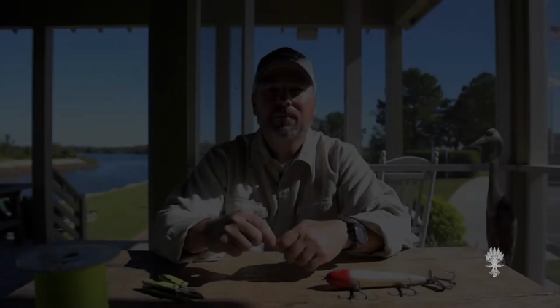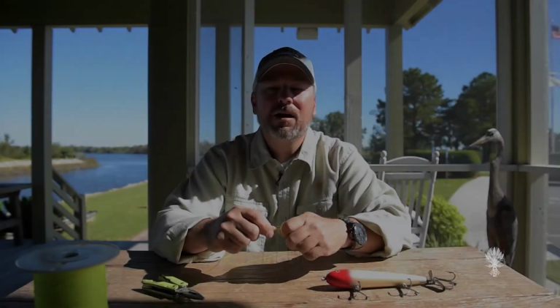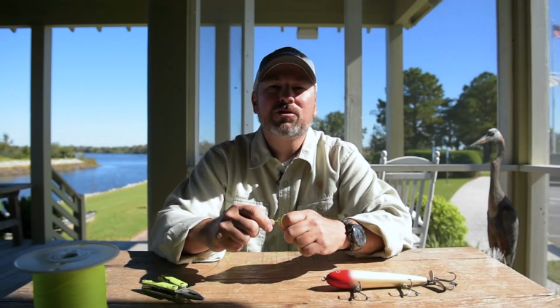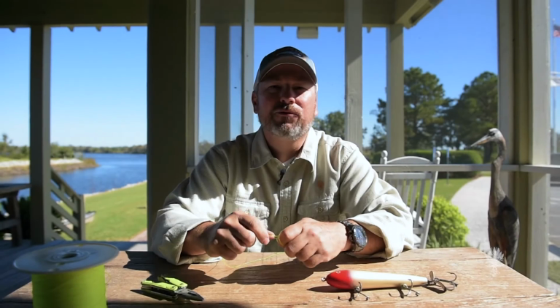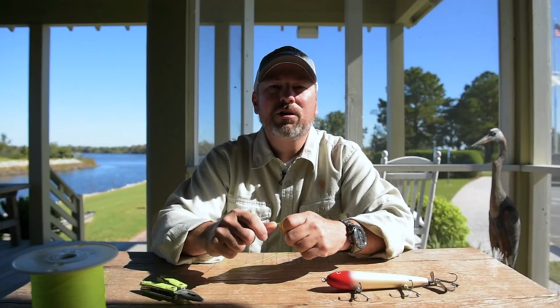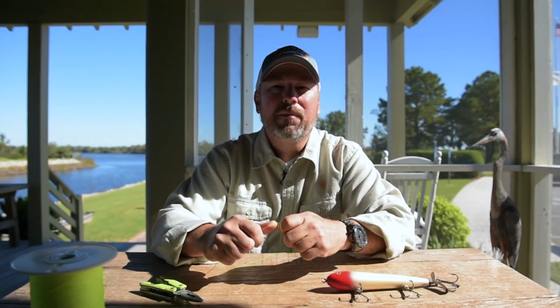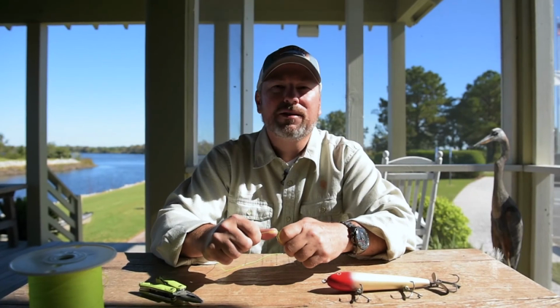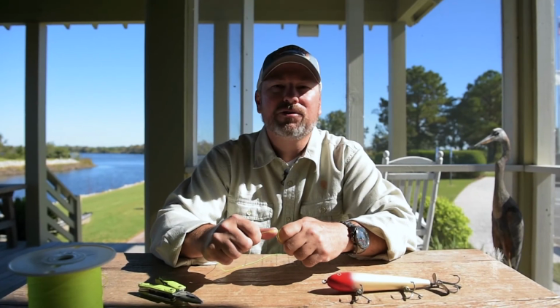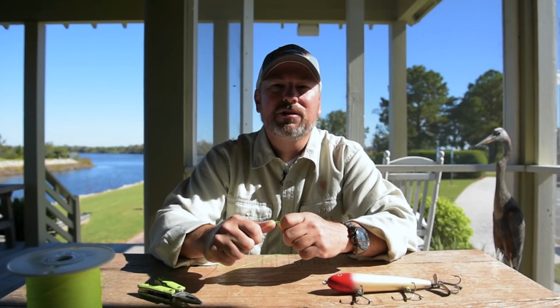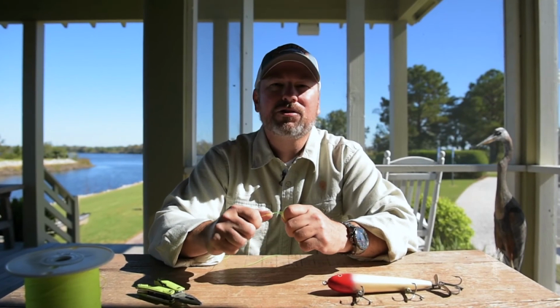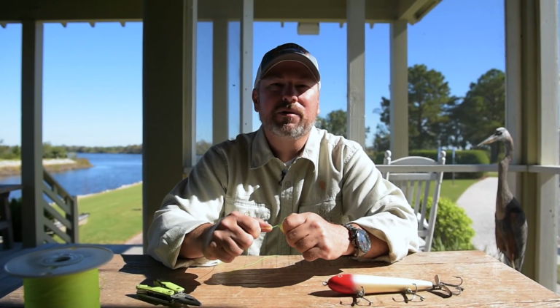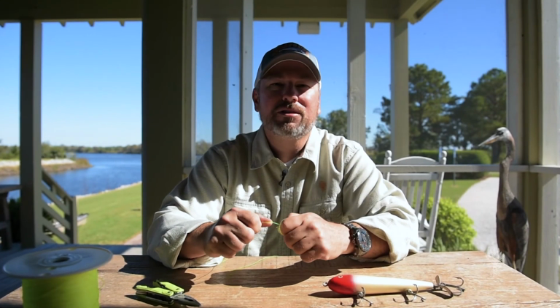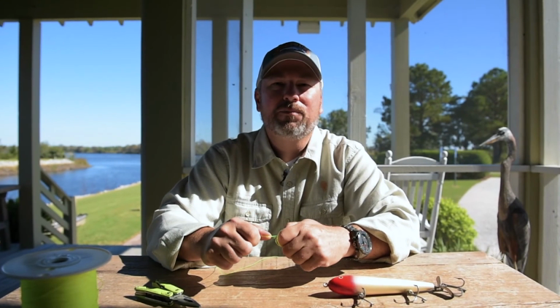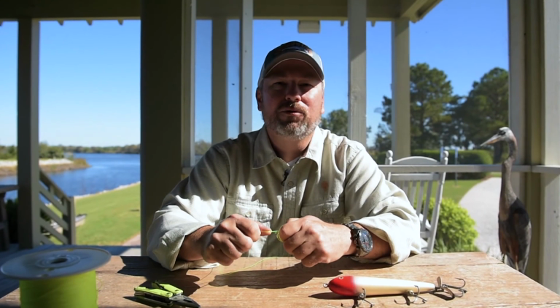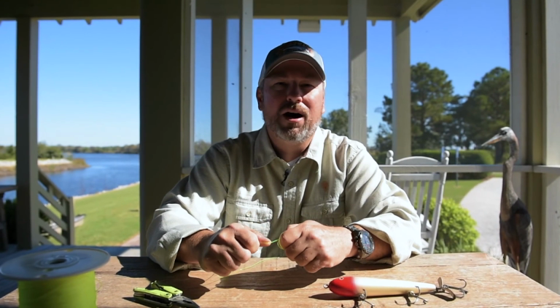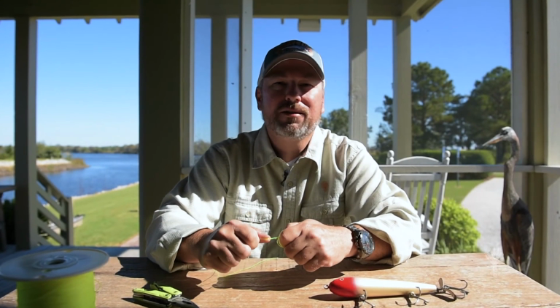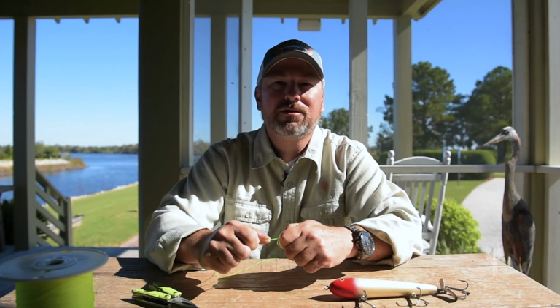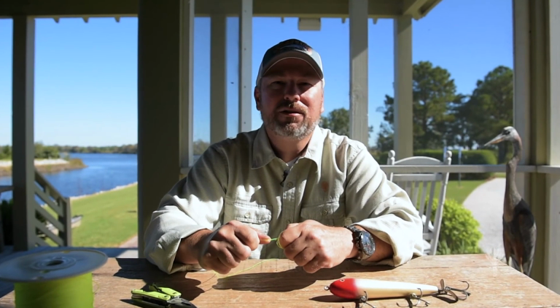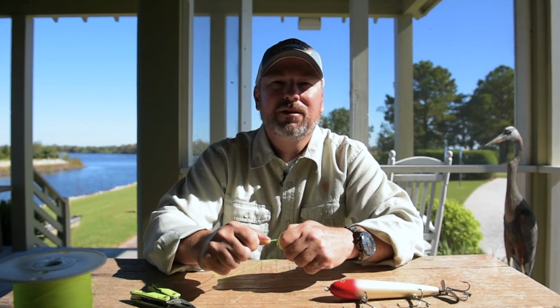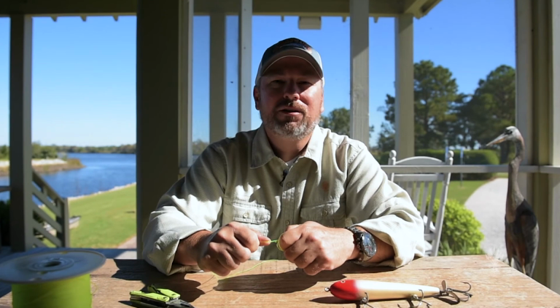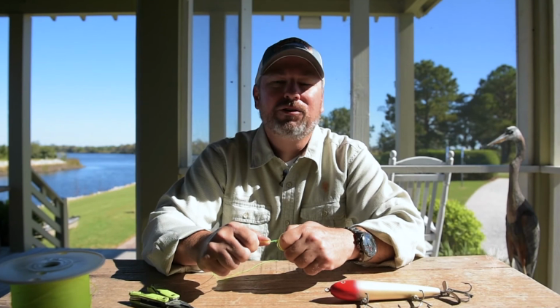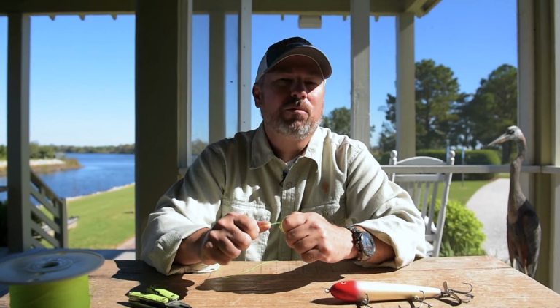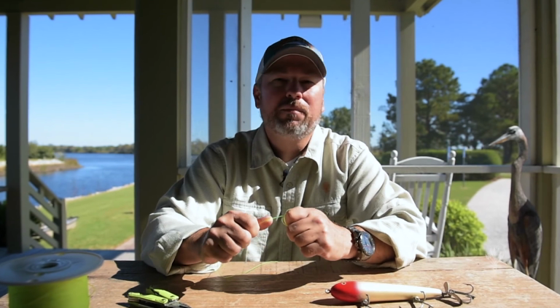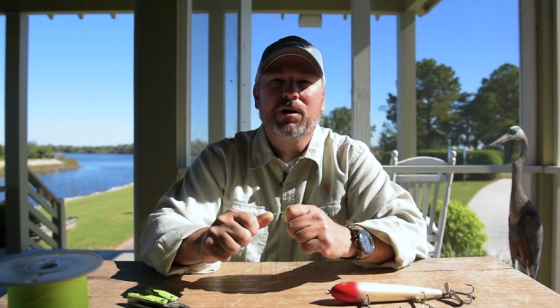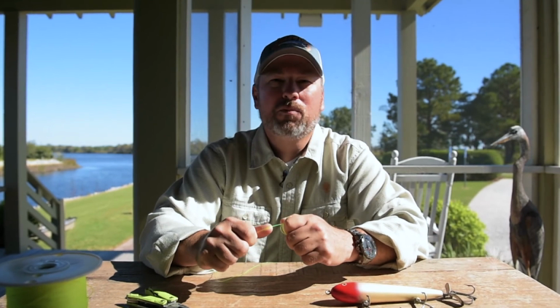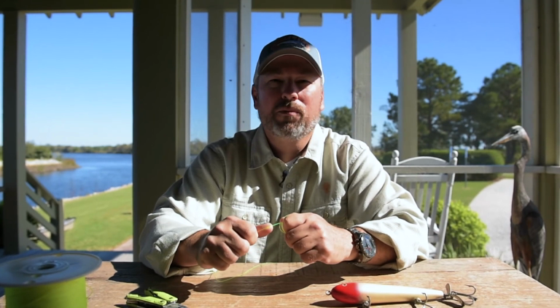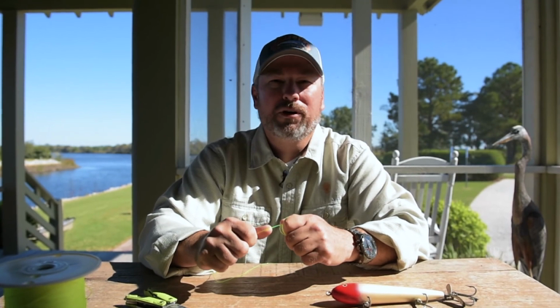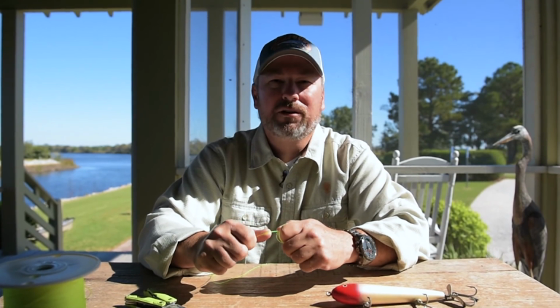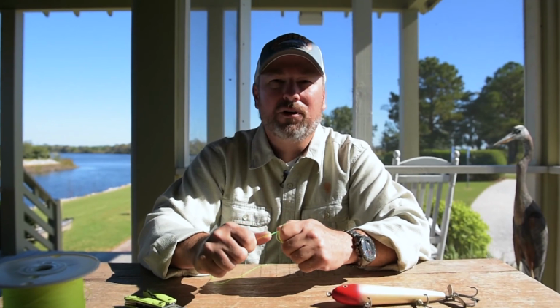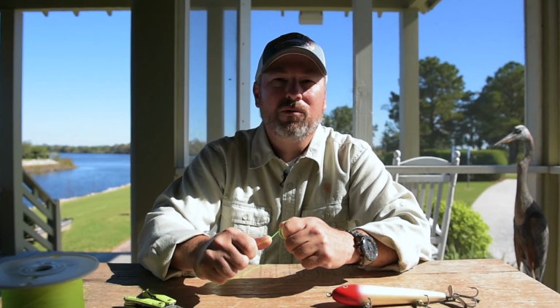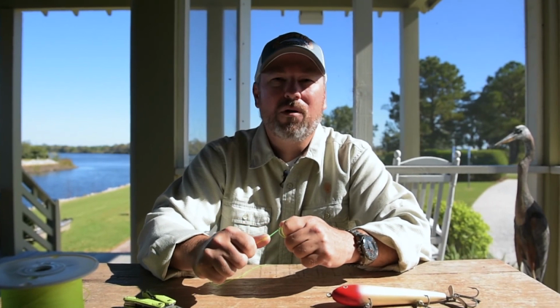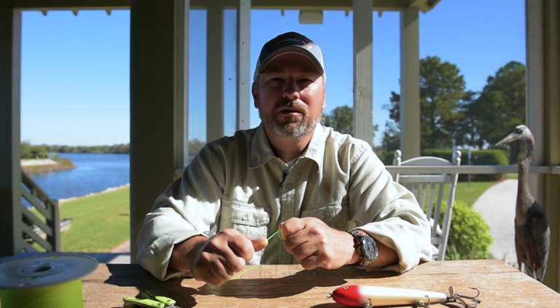So if you can master these three simple knots, you will be much more productive on the water.